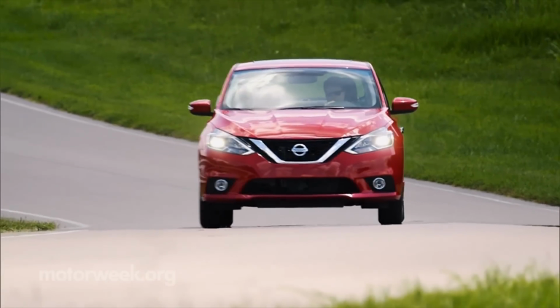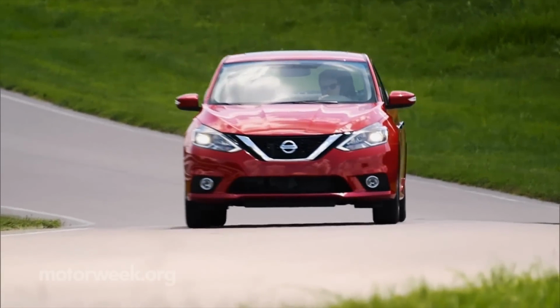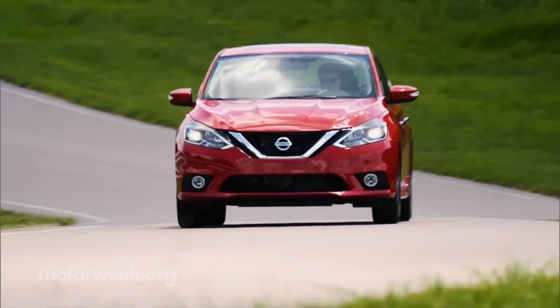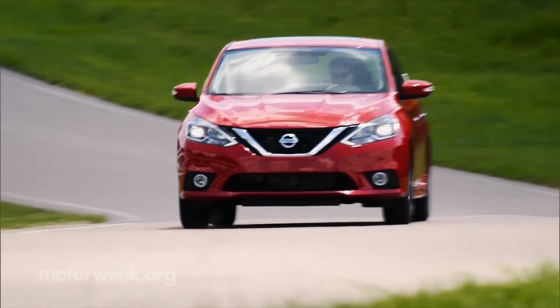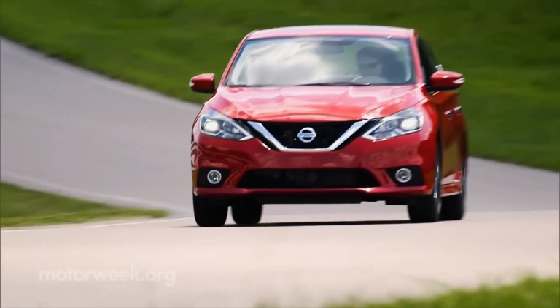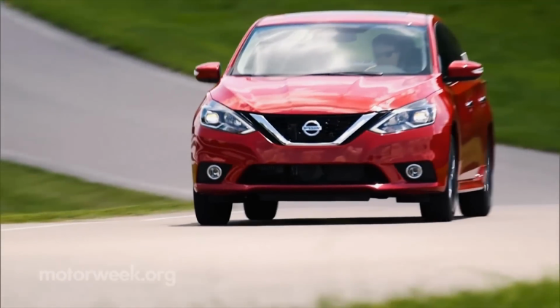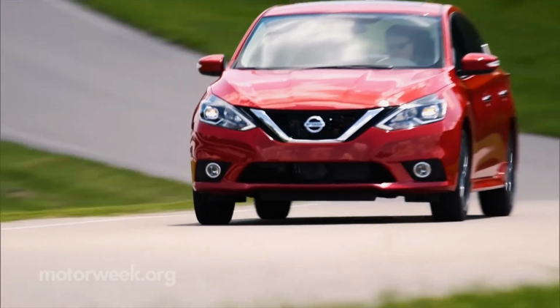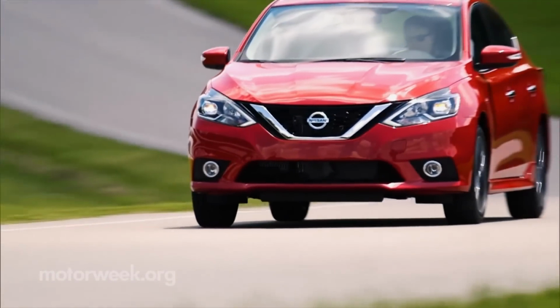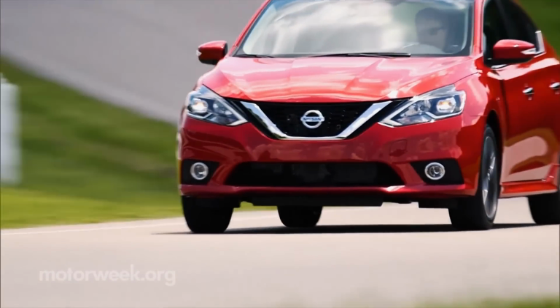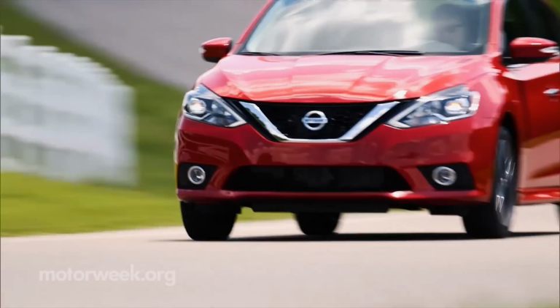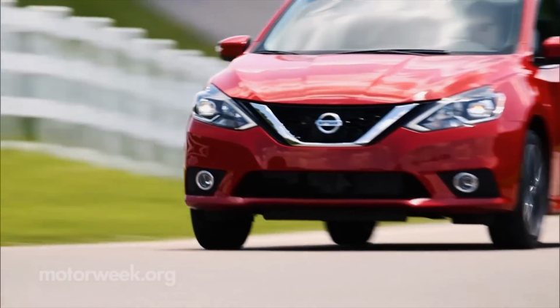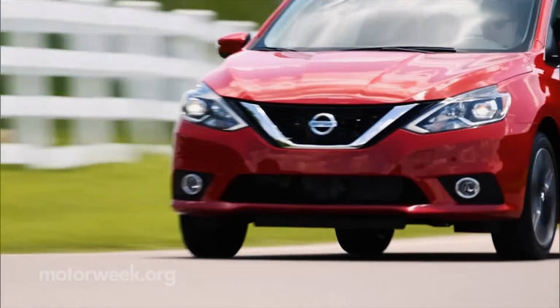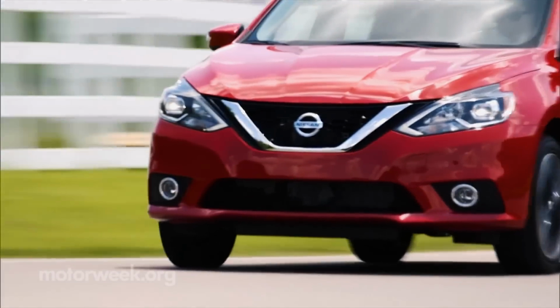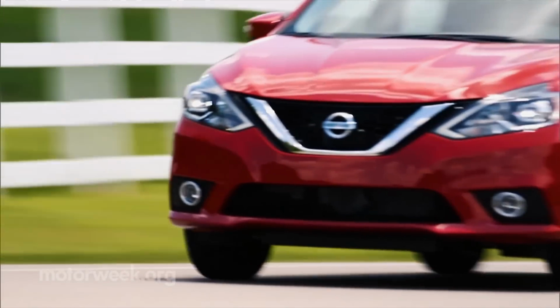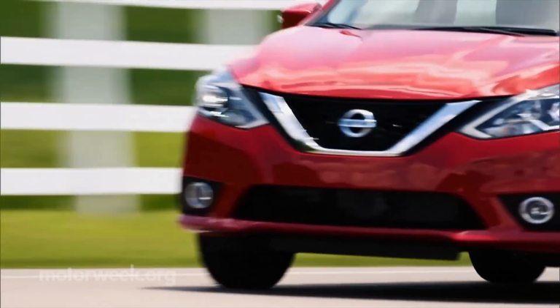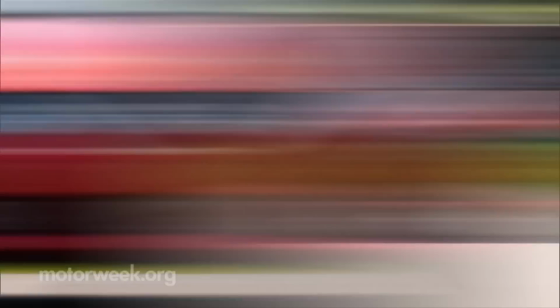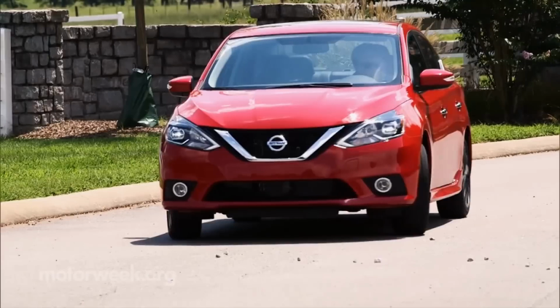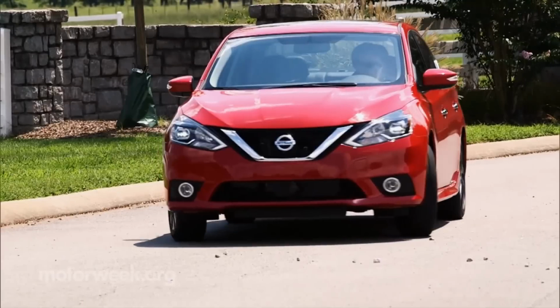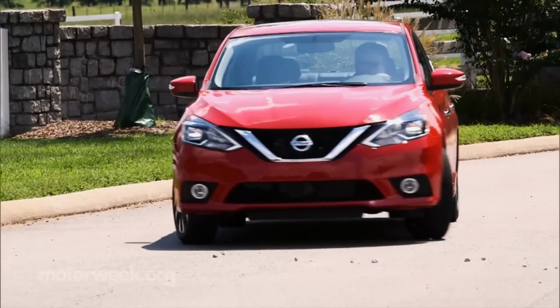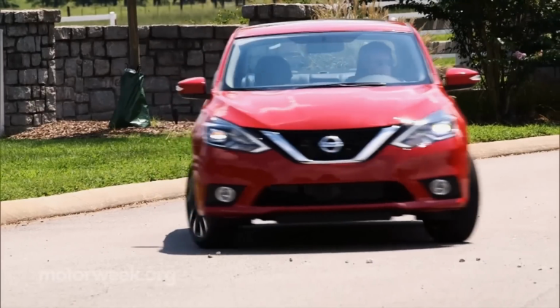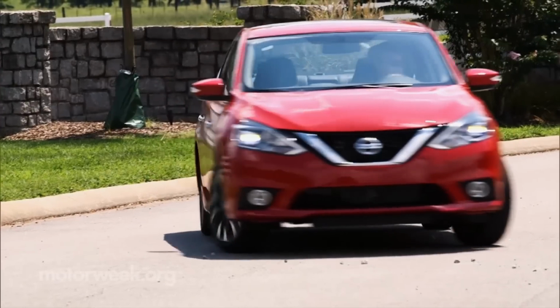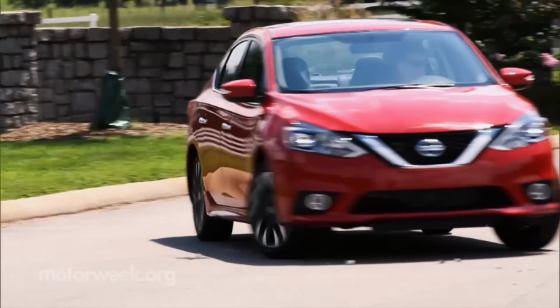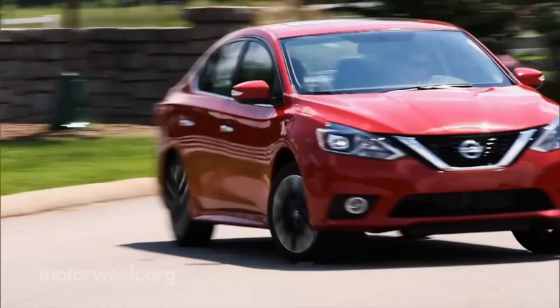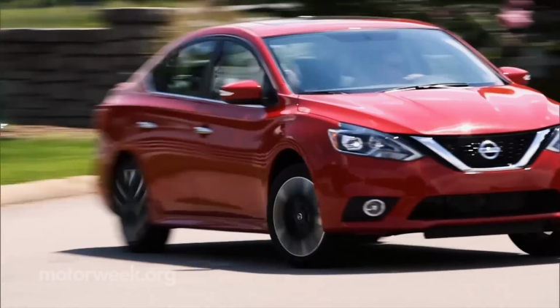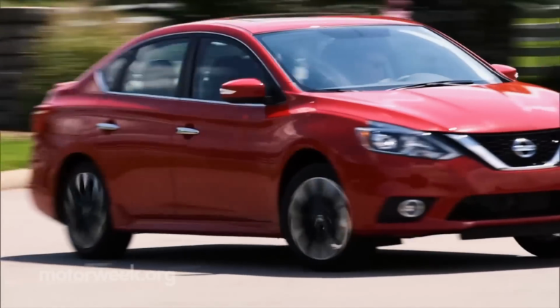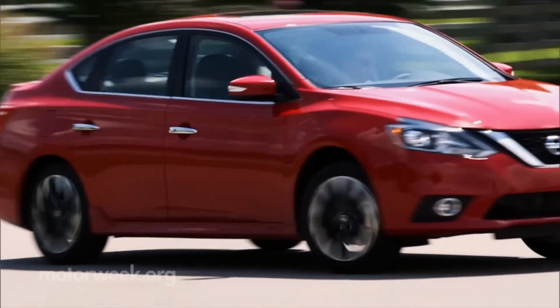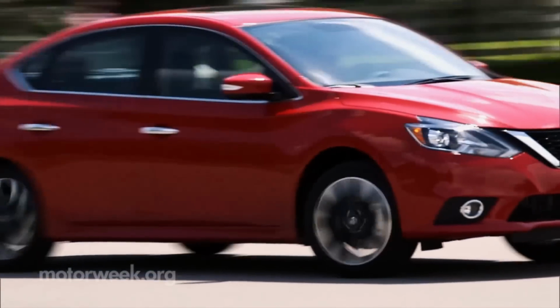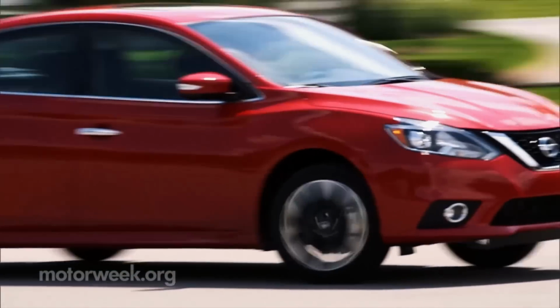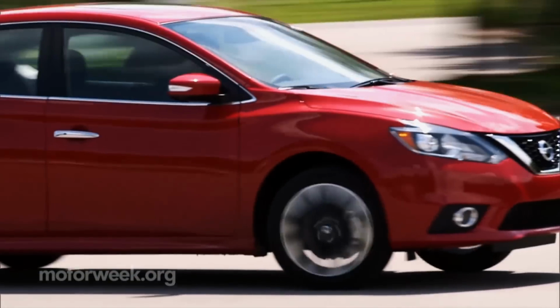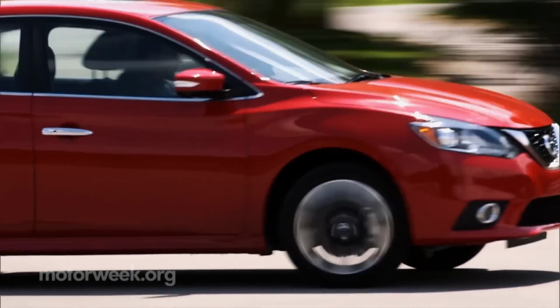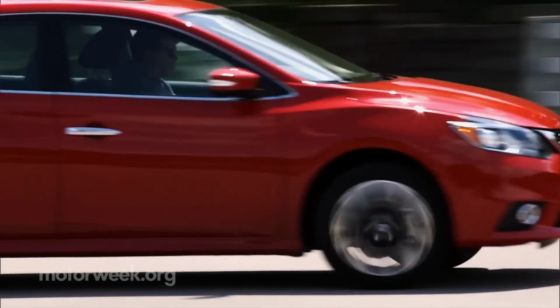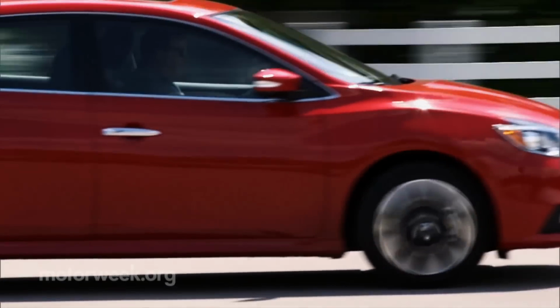The 2017 Nissan Sentra SR Turbo is on sale now, and the price starts just under $22,000.